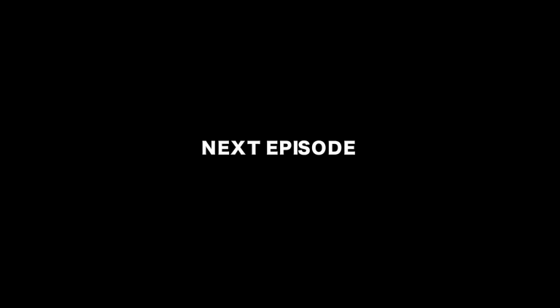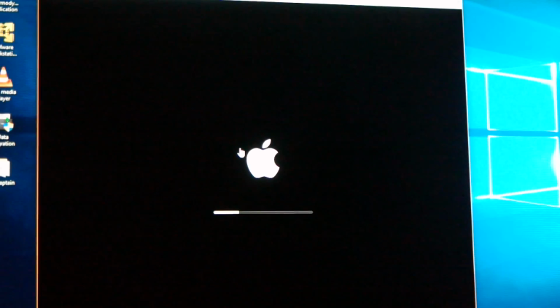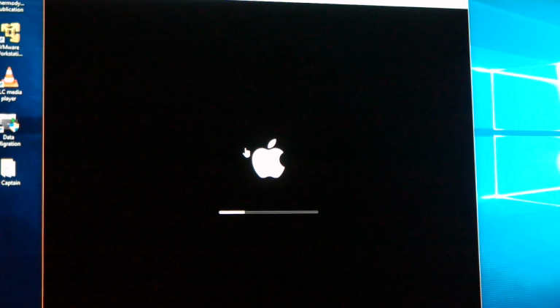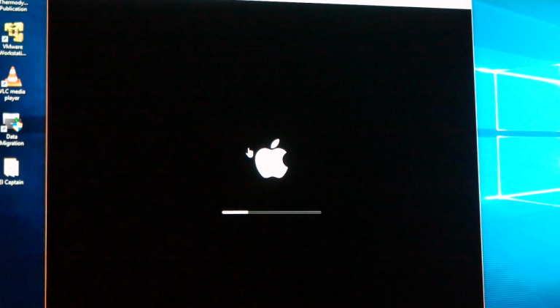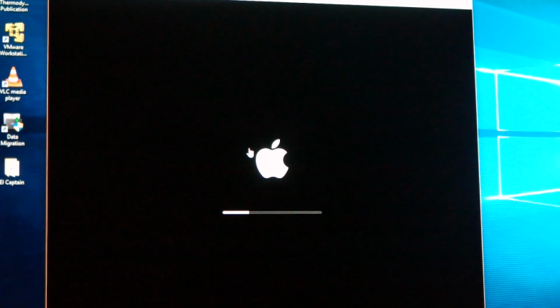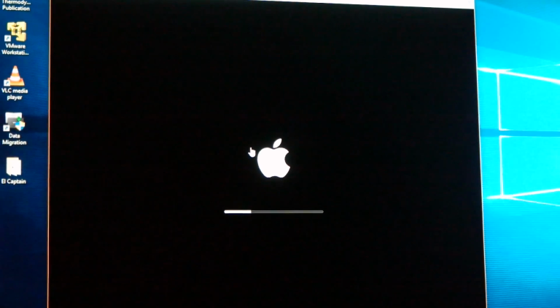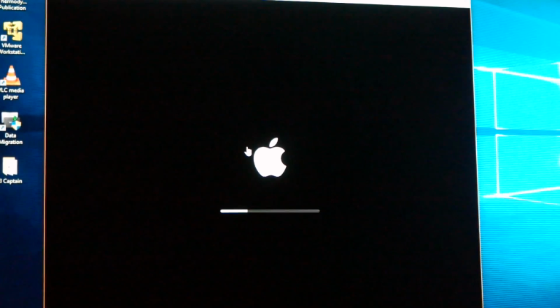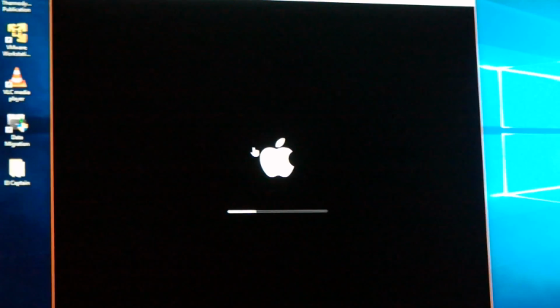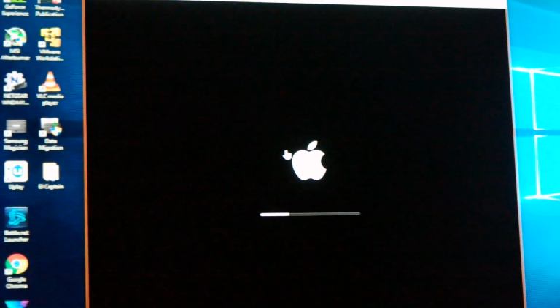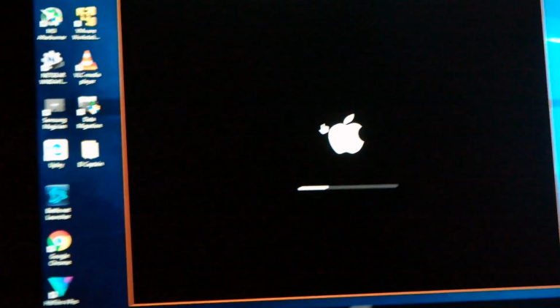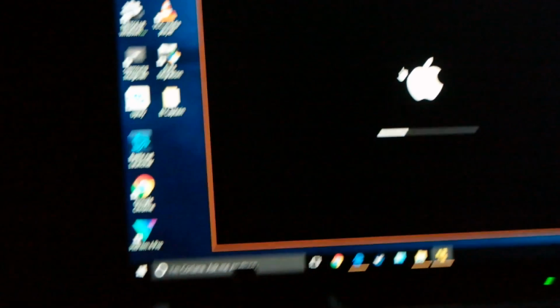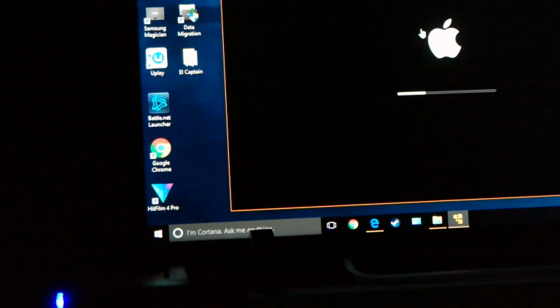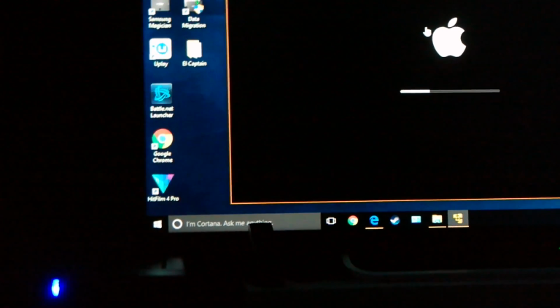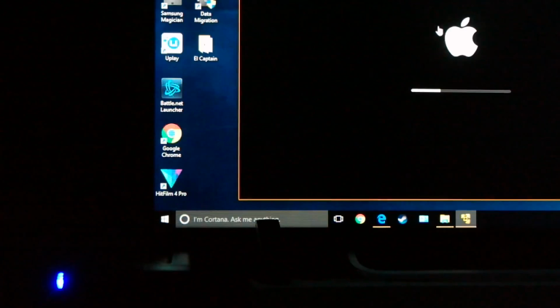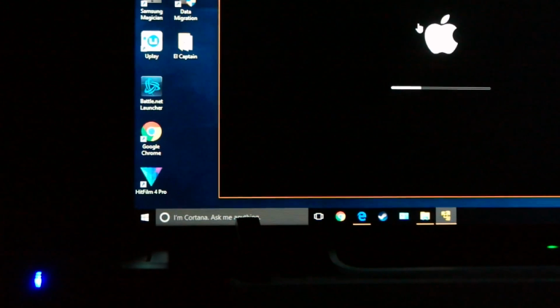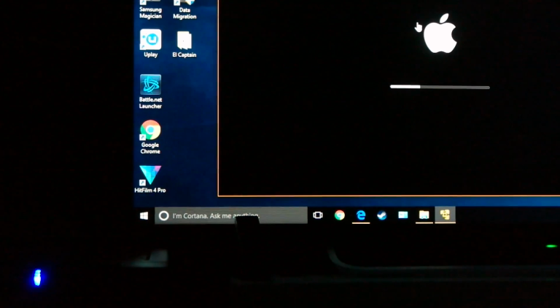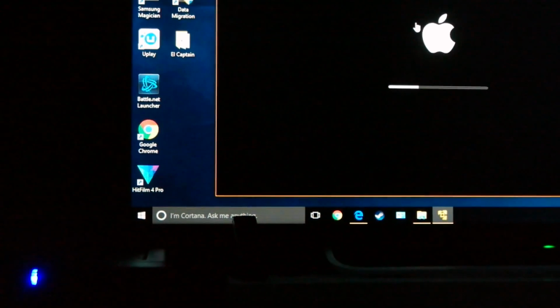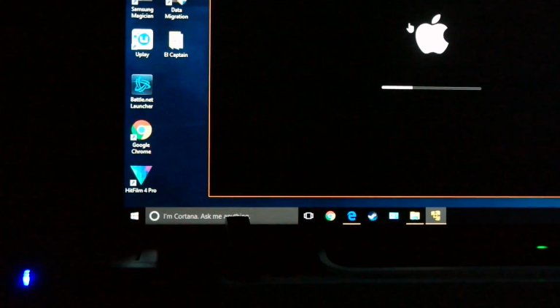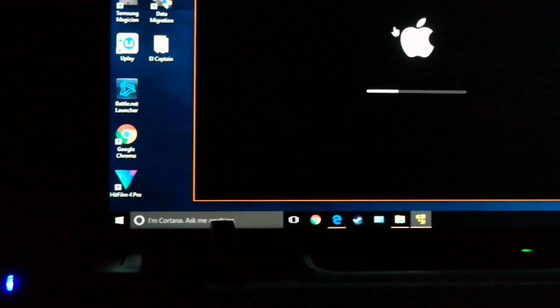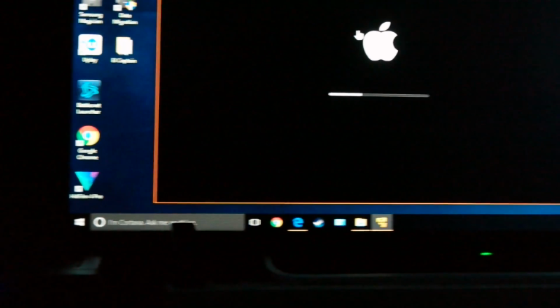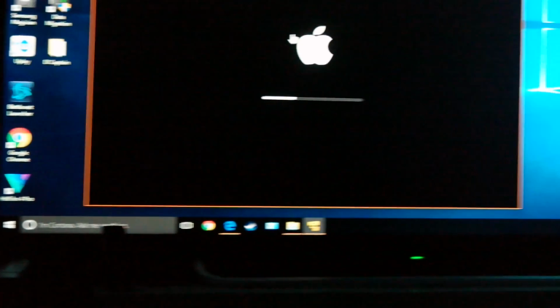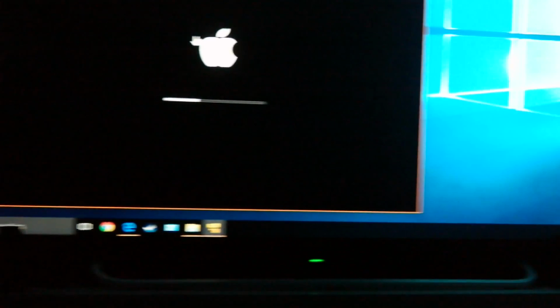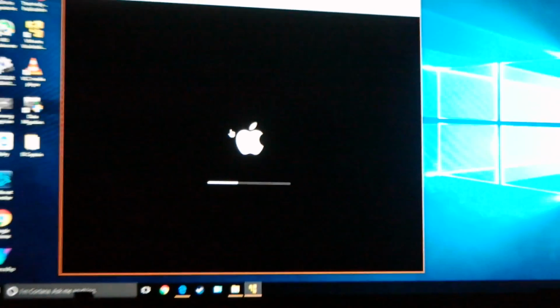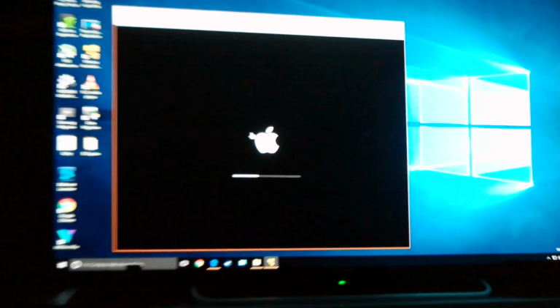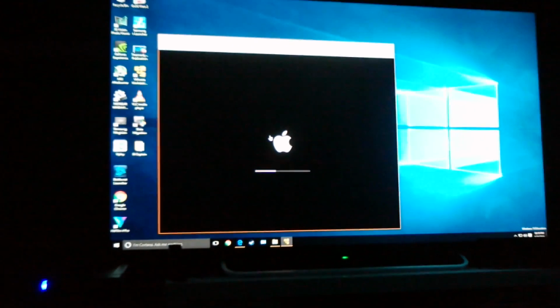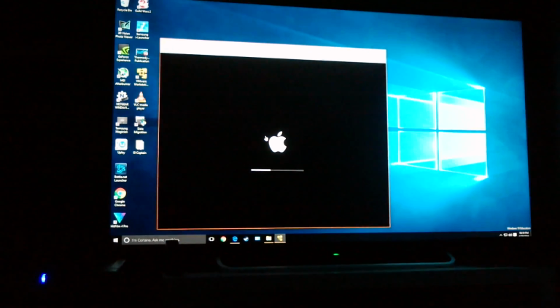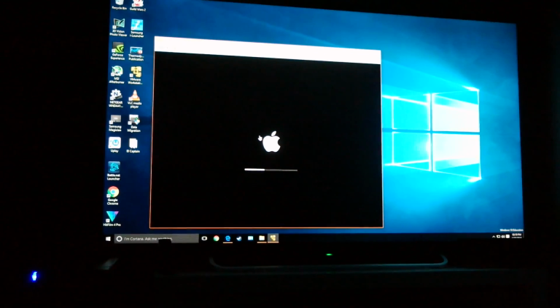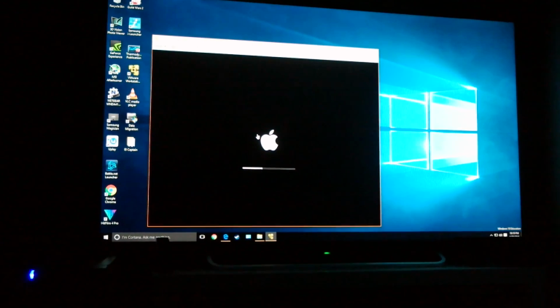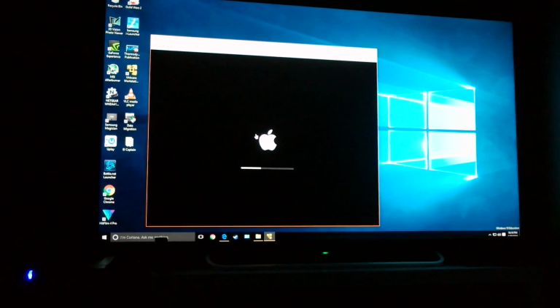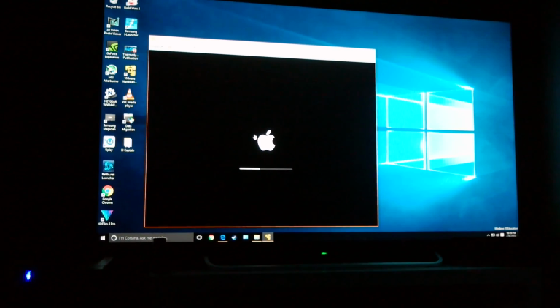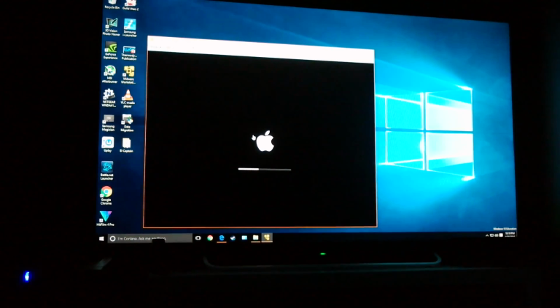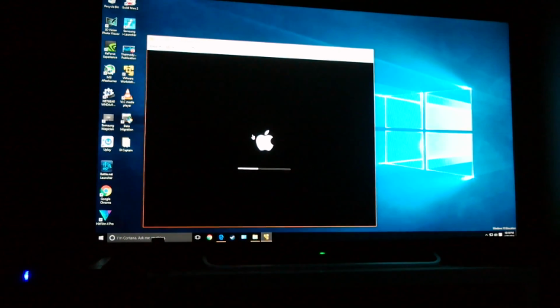Right now I am actually, as you guys can see, on Windows 10 with Apple.